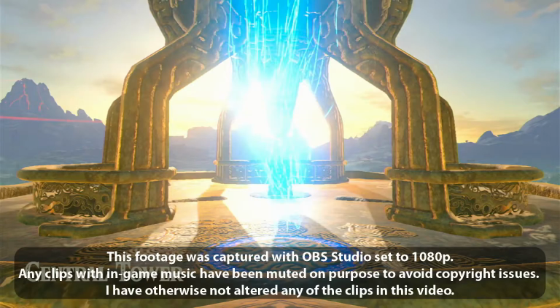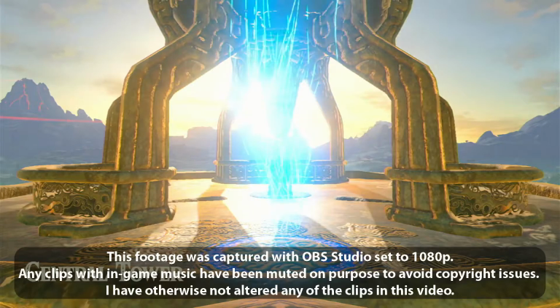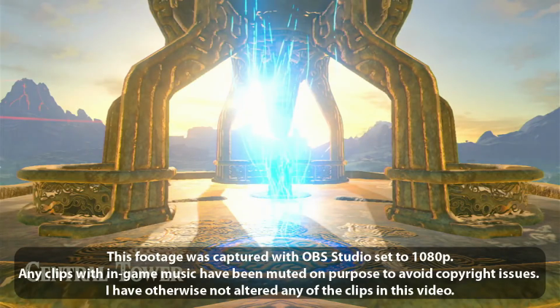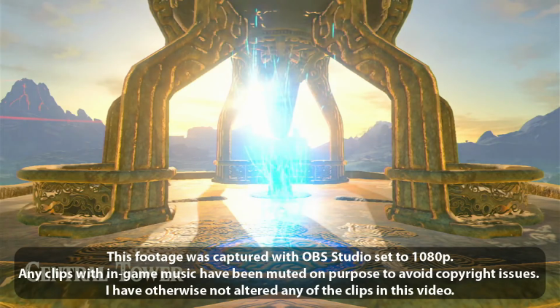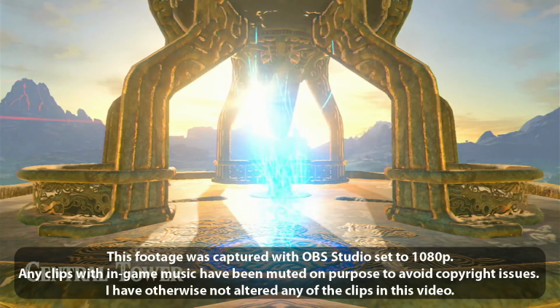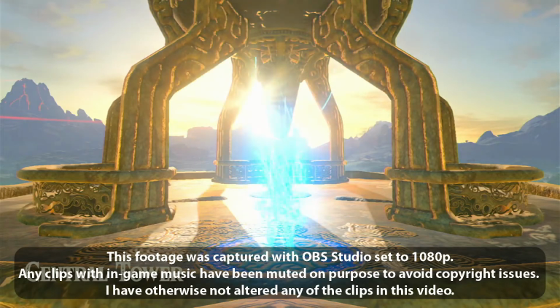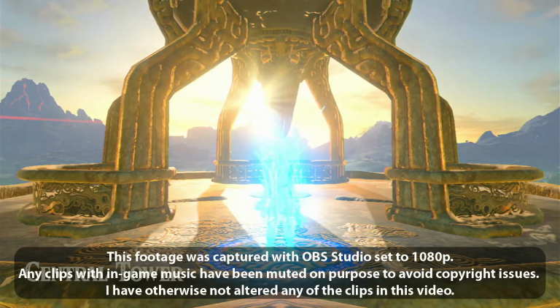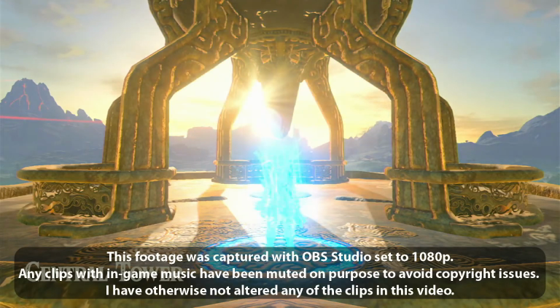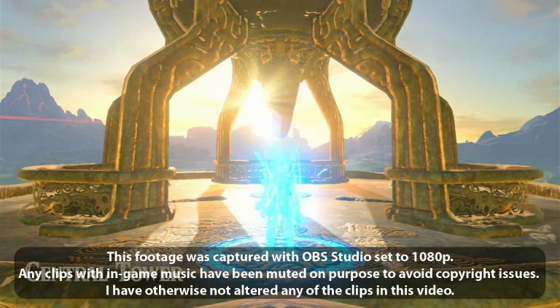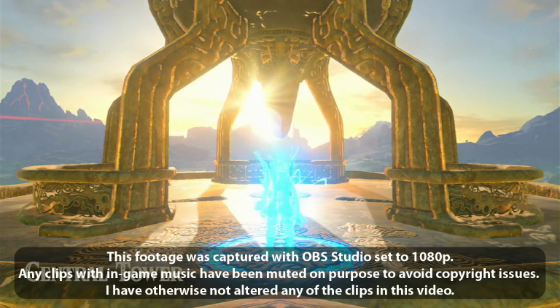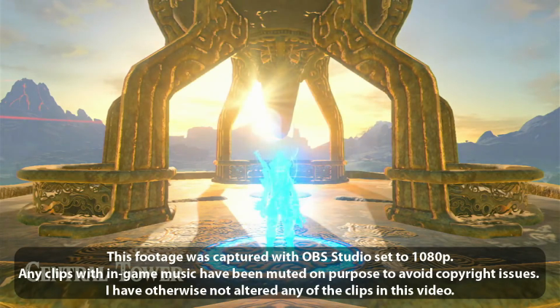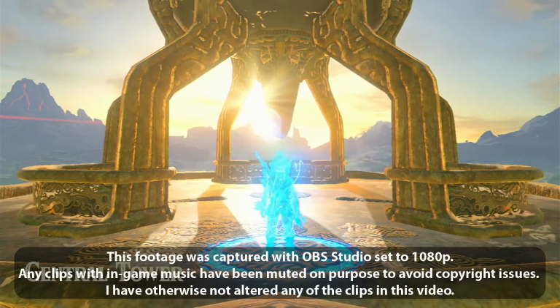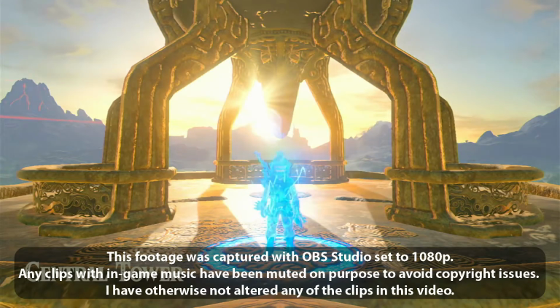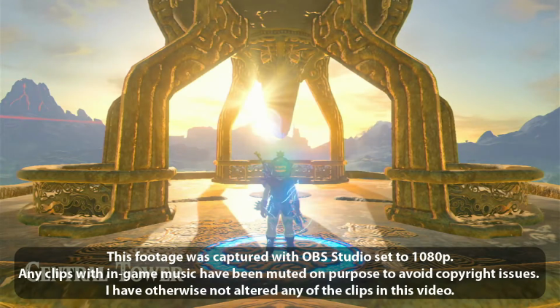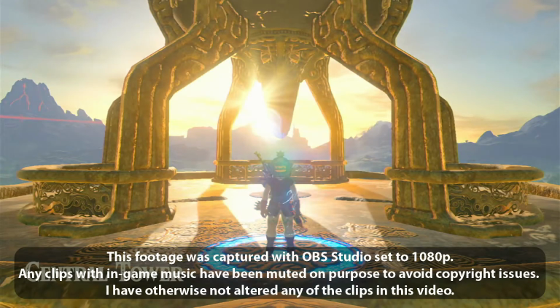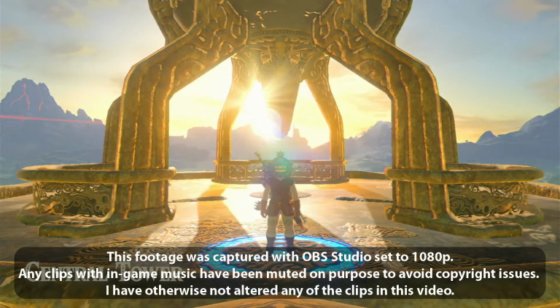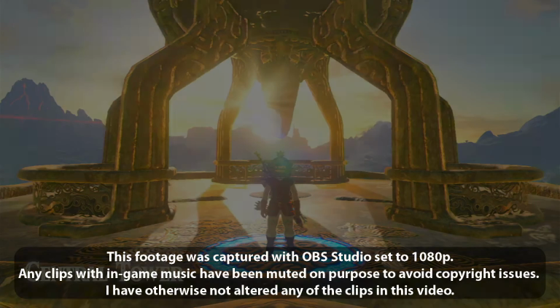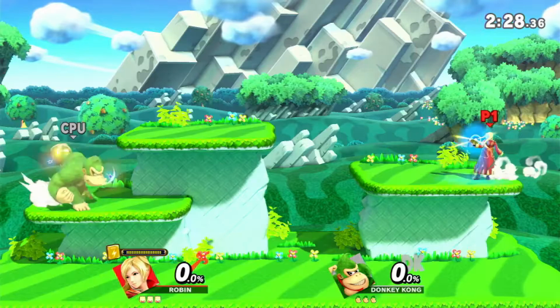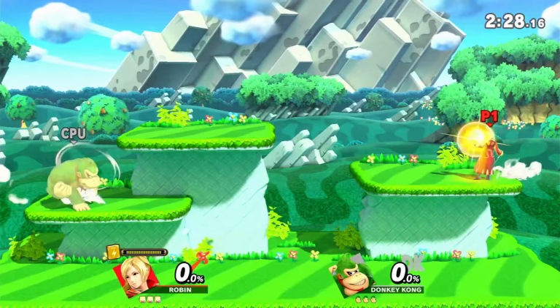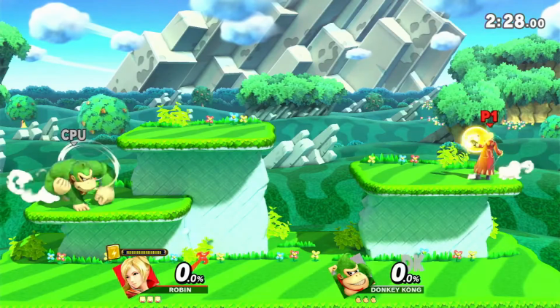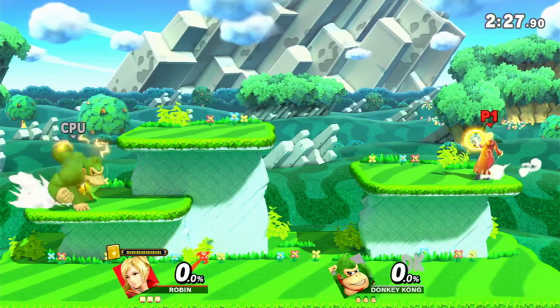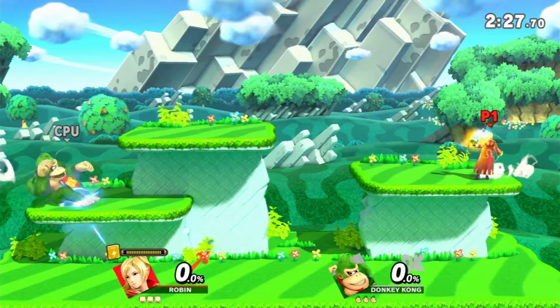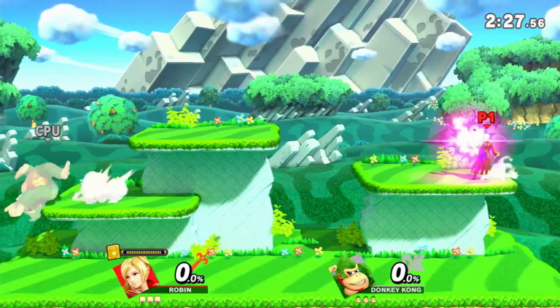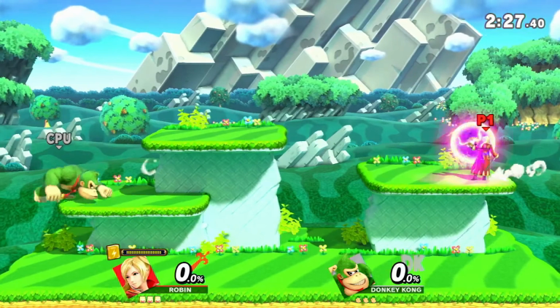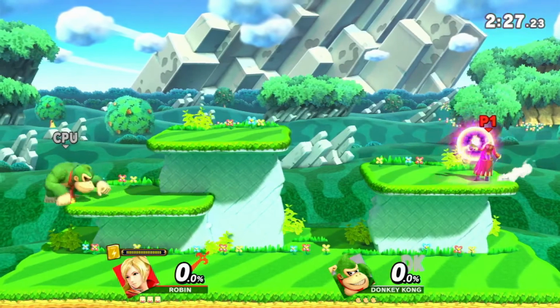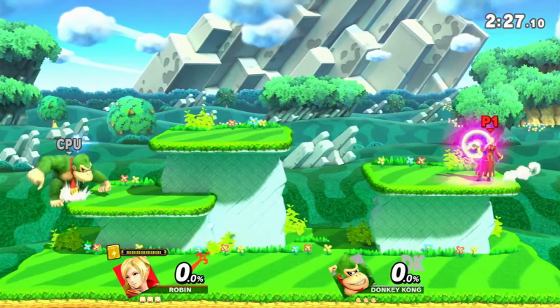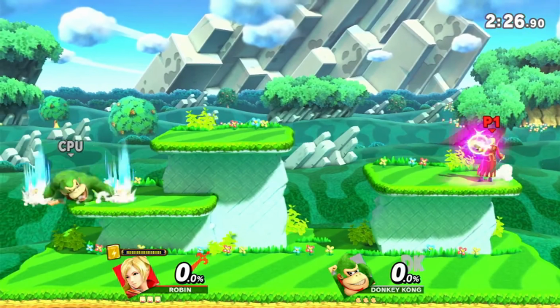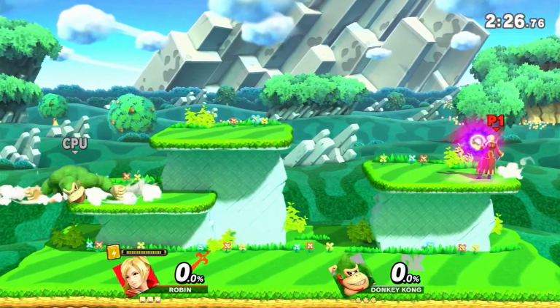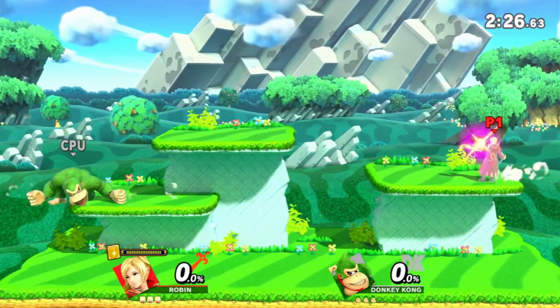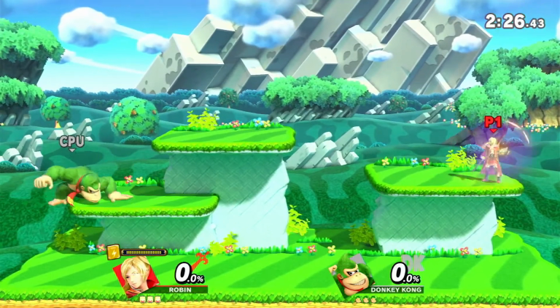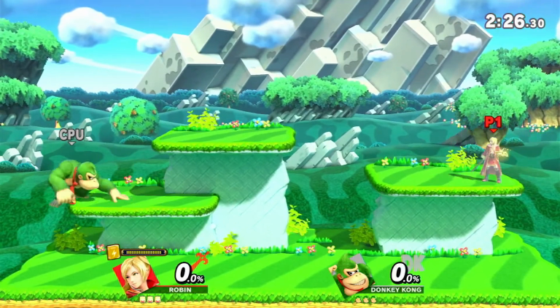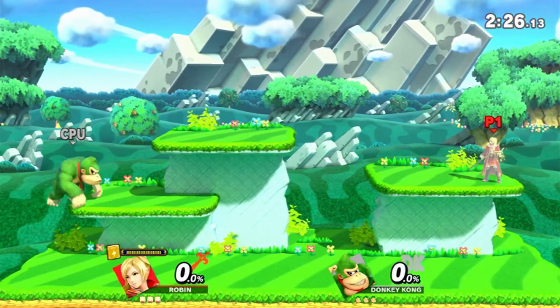But enough talk, let's see how it works. First I tested Smash on Switch.